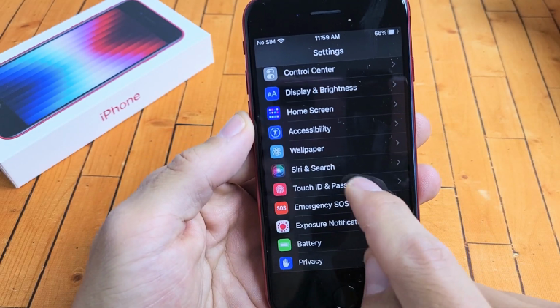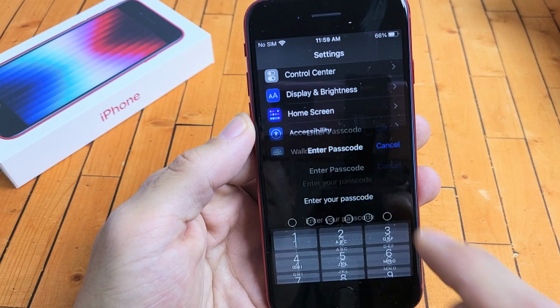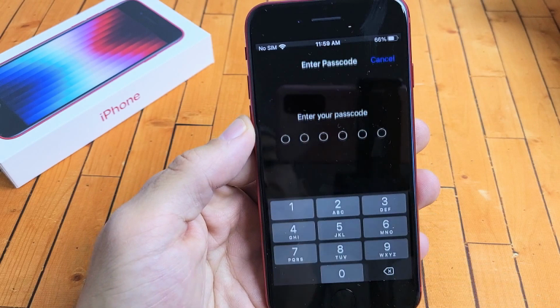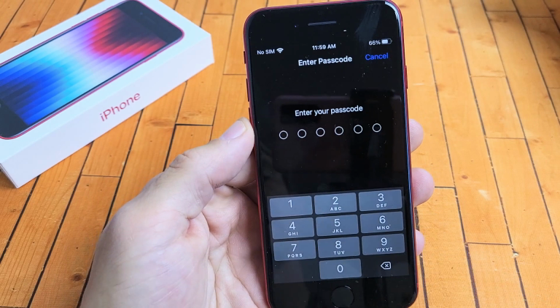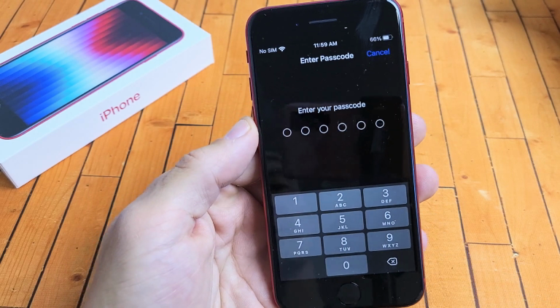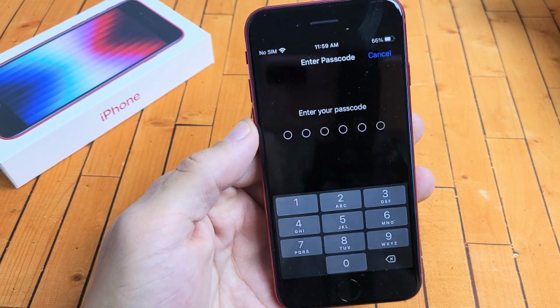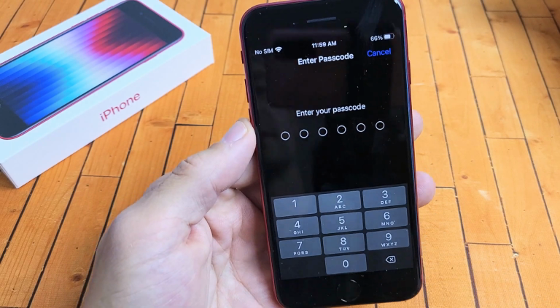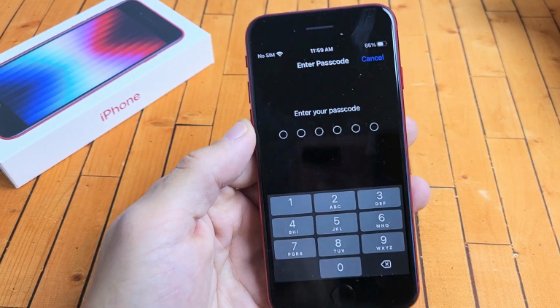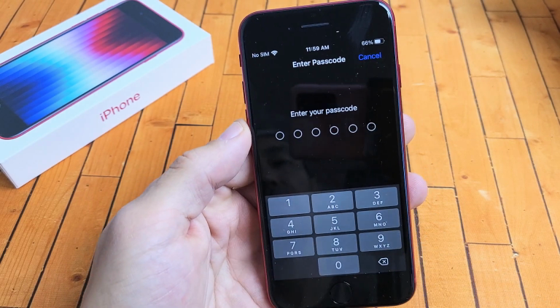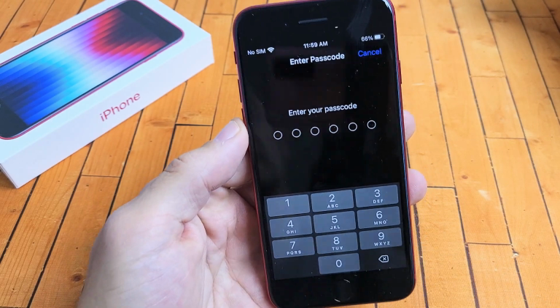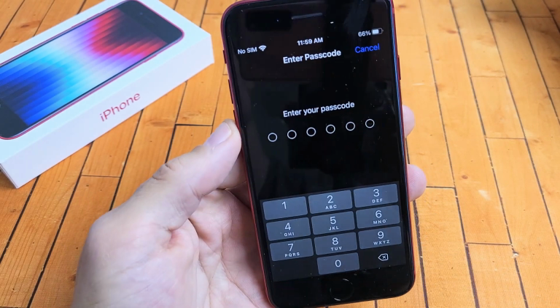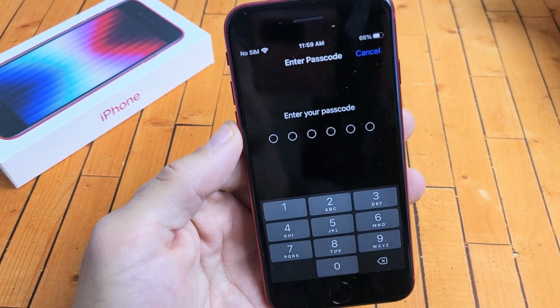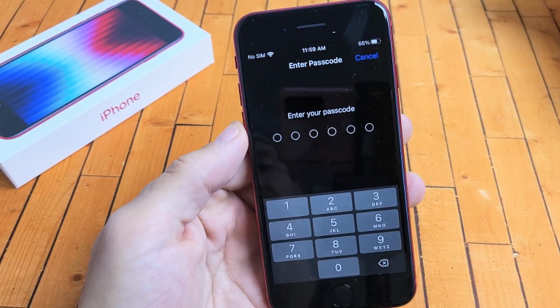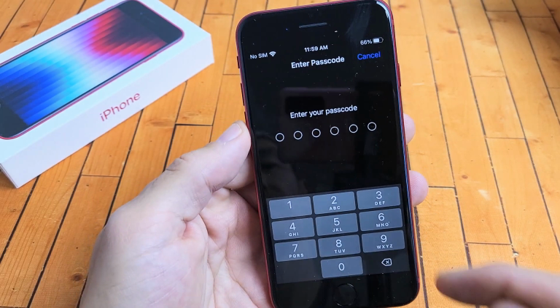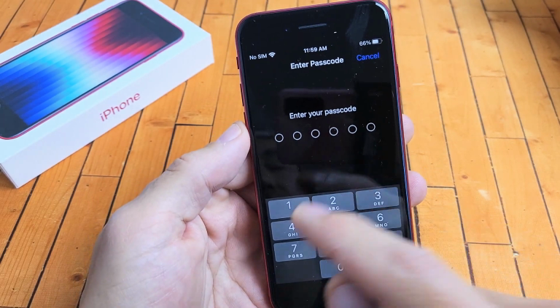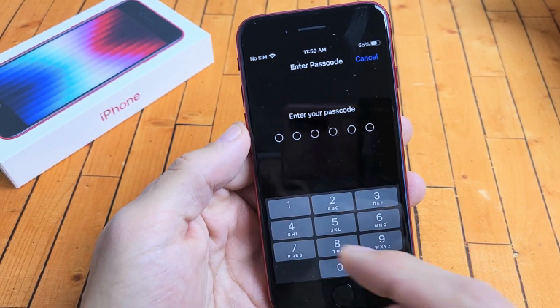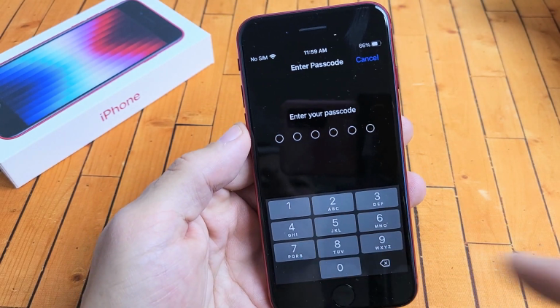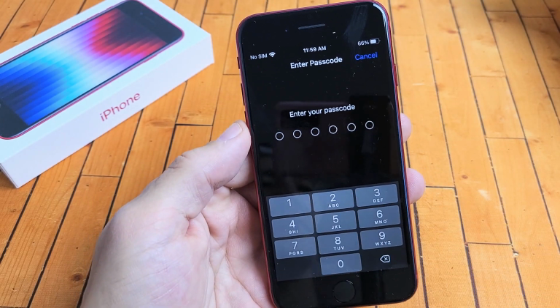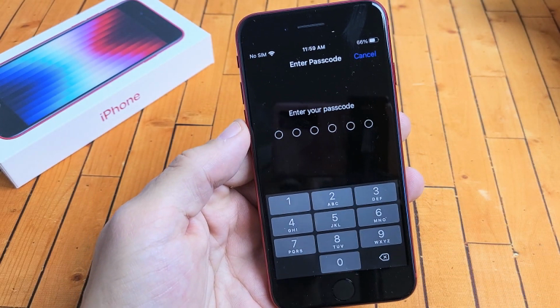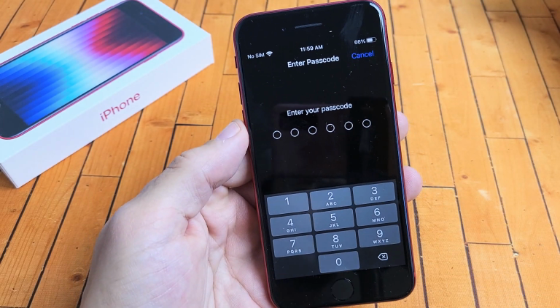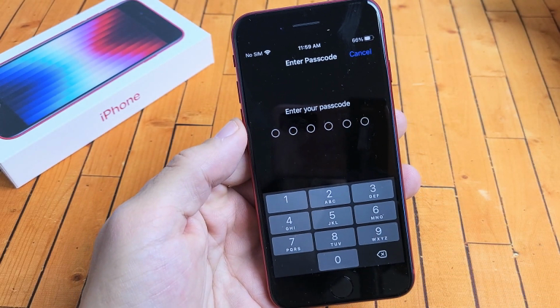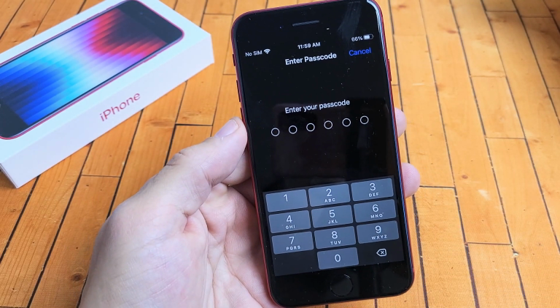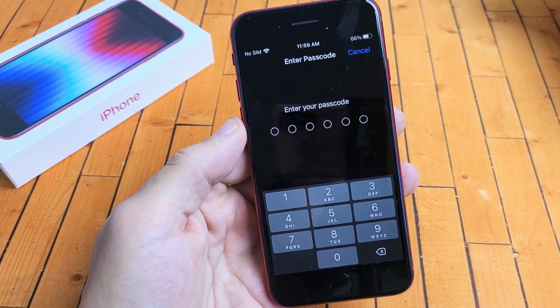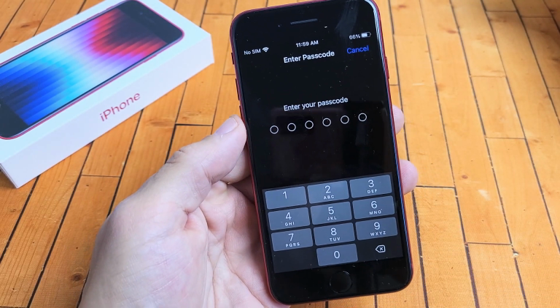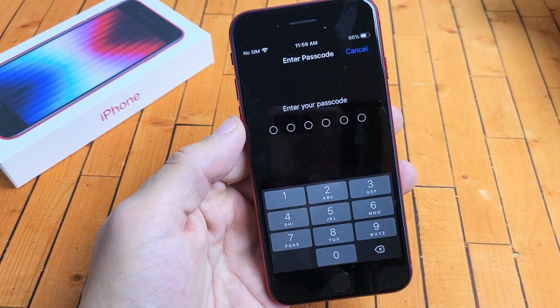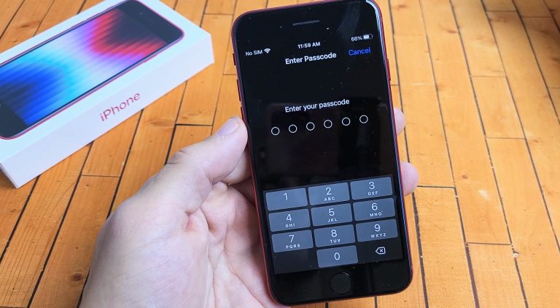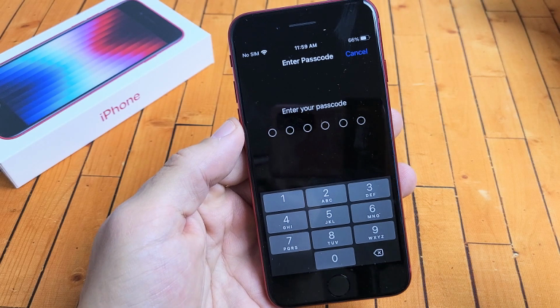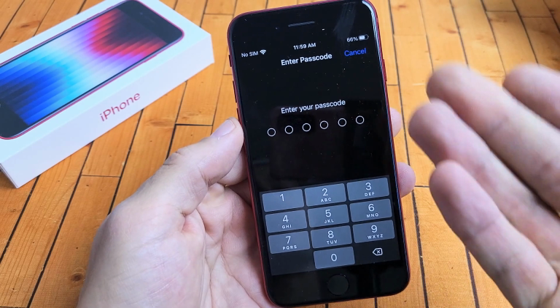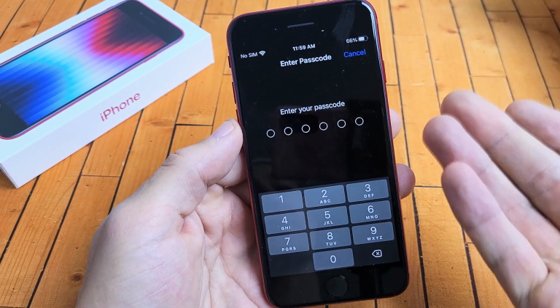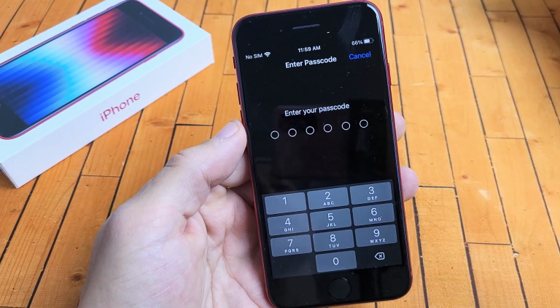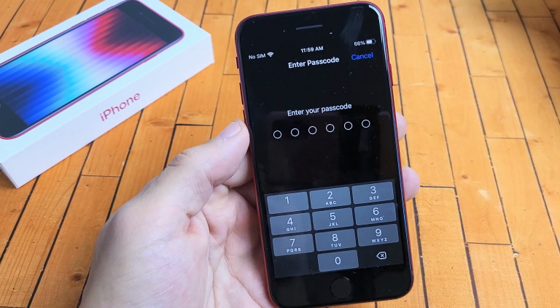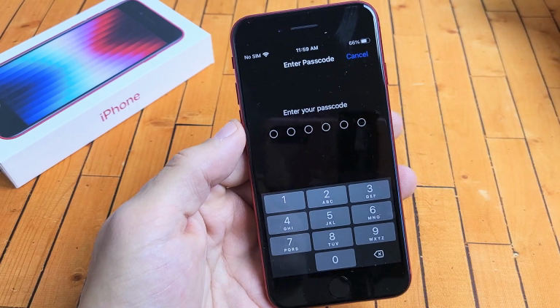Tap on that right there. Go ahead and enter your passcode. If you don't have a passcode or a password, it's going to ask you to make one now.